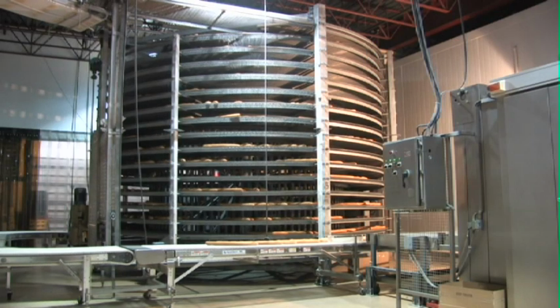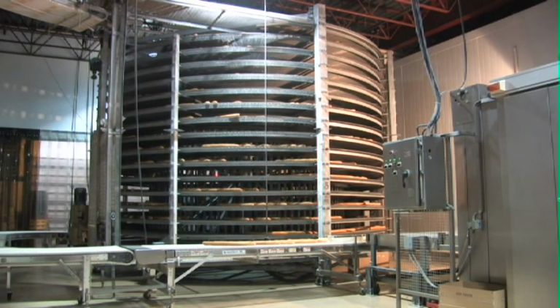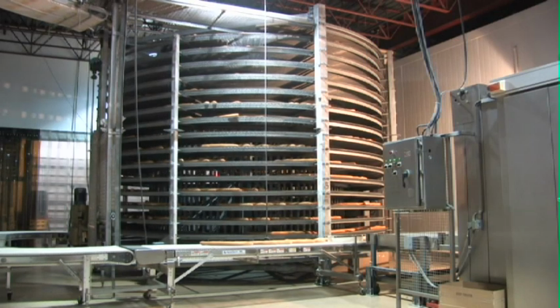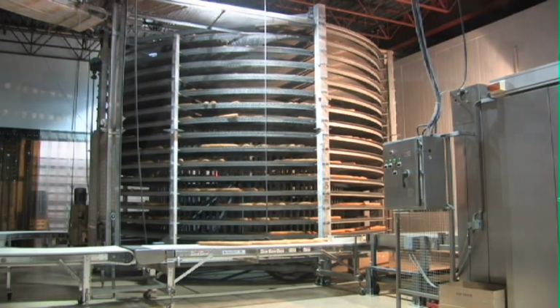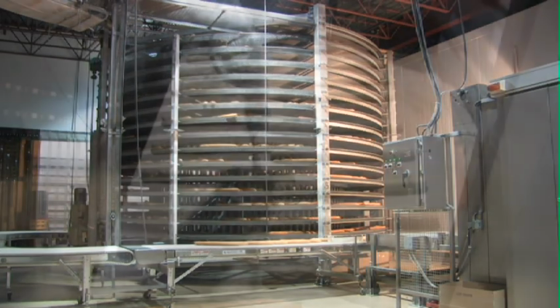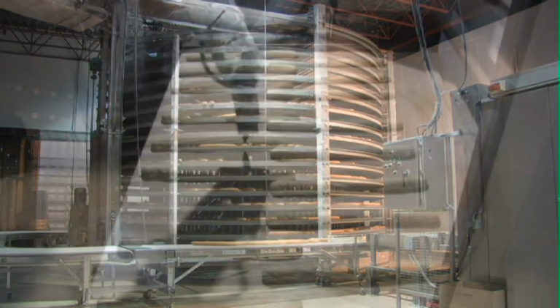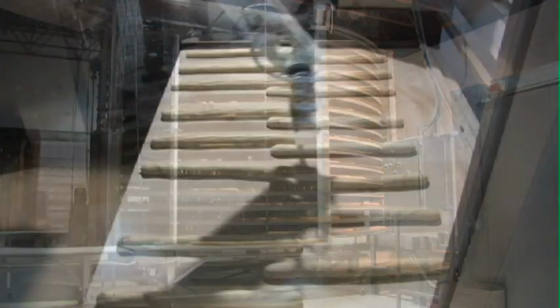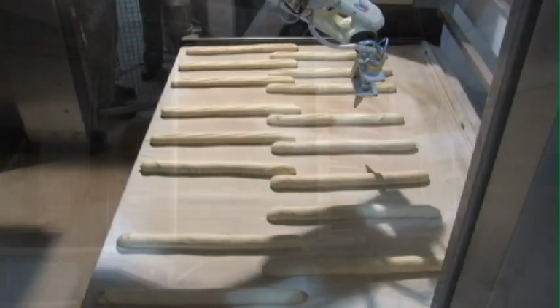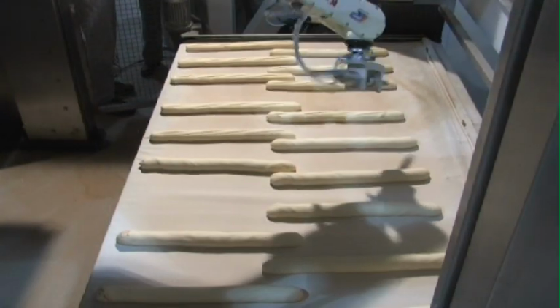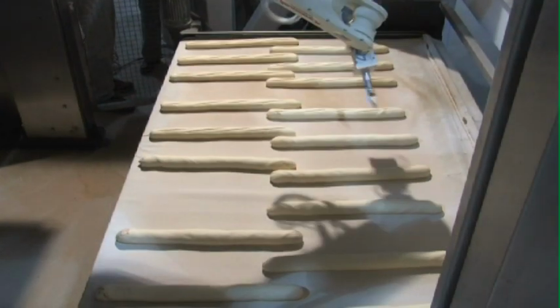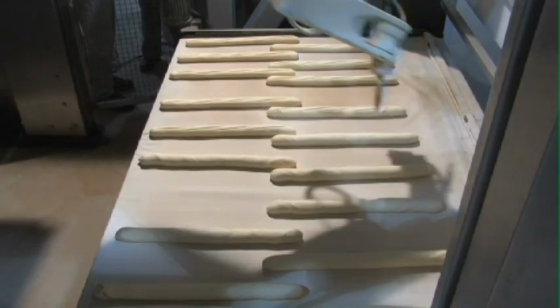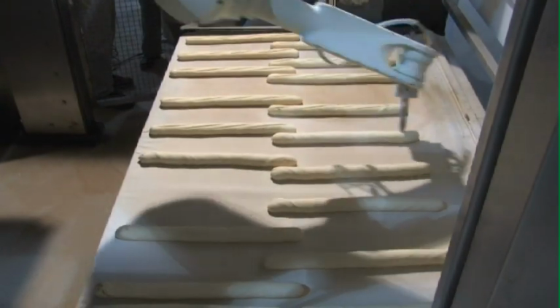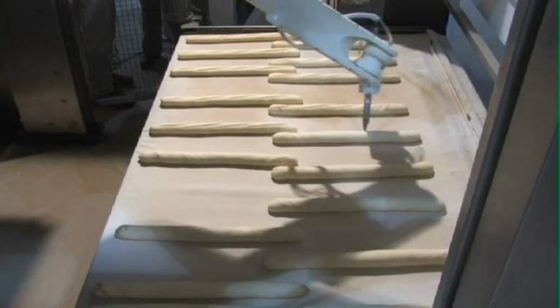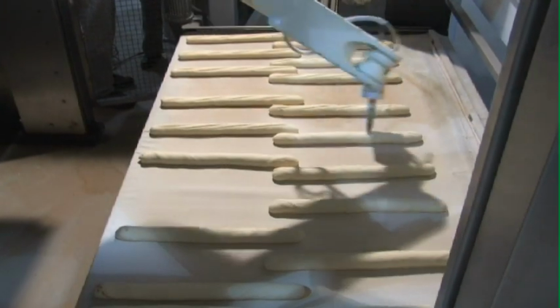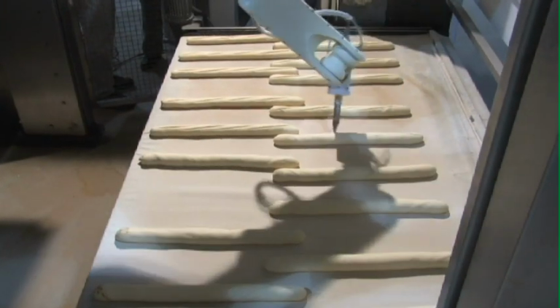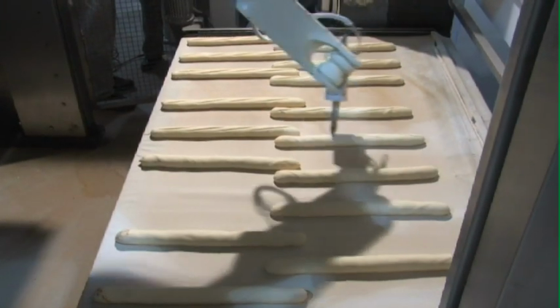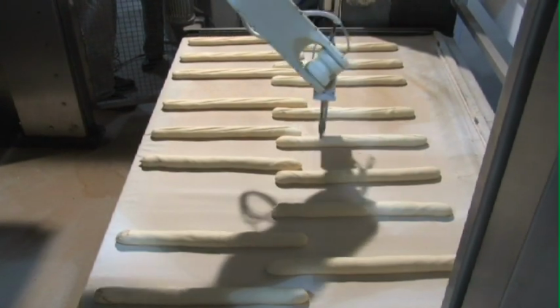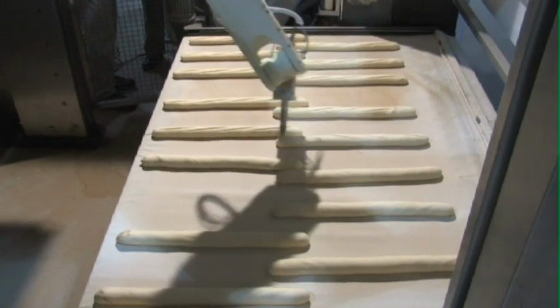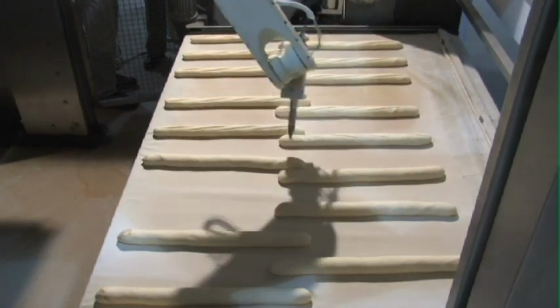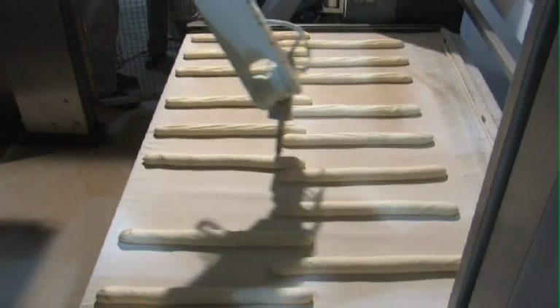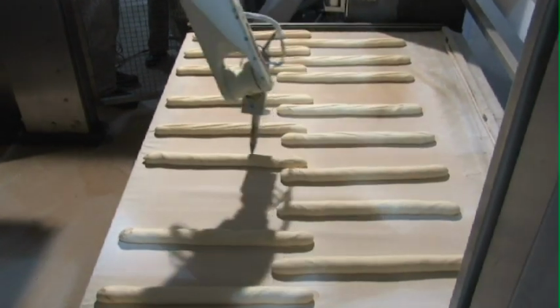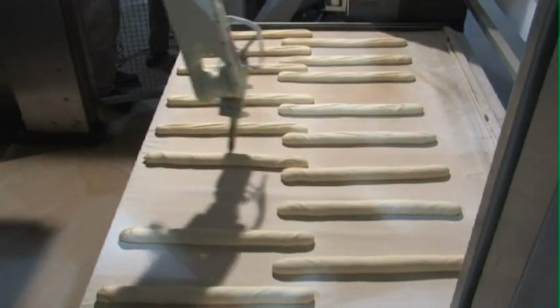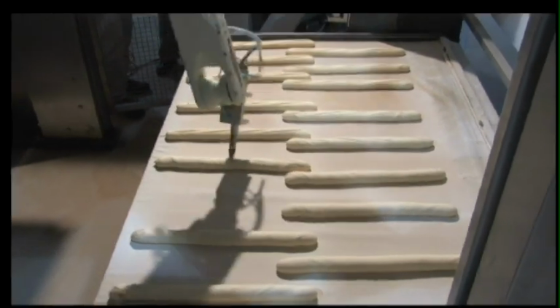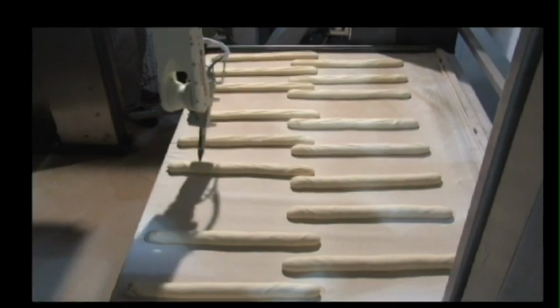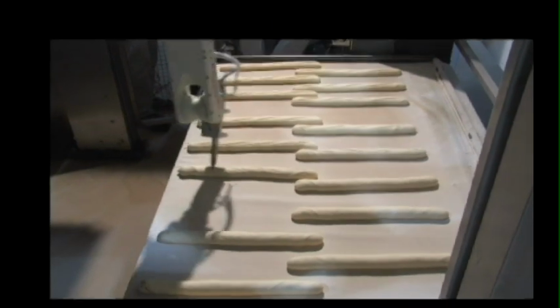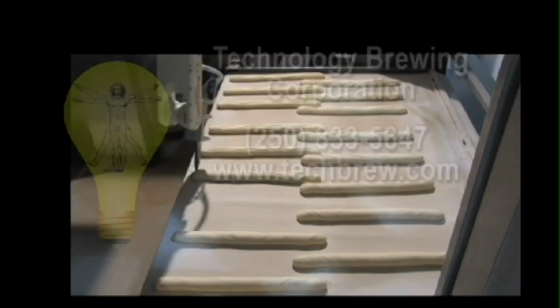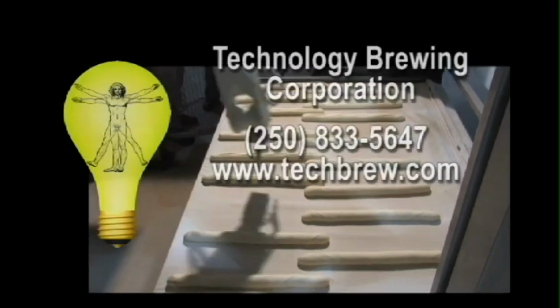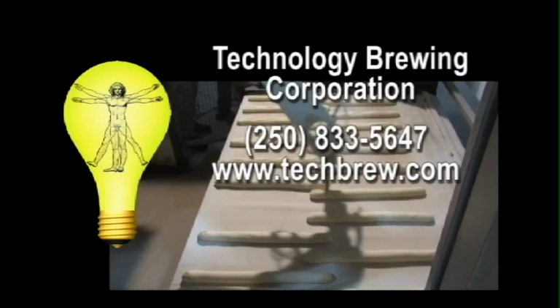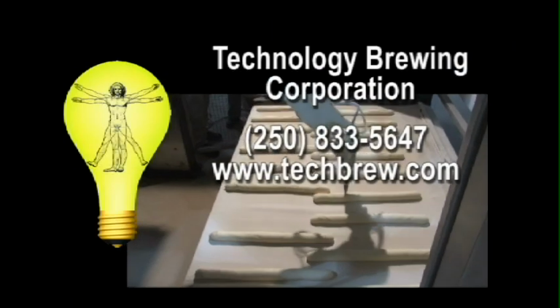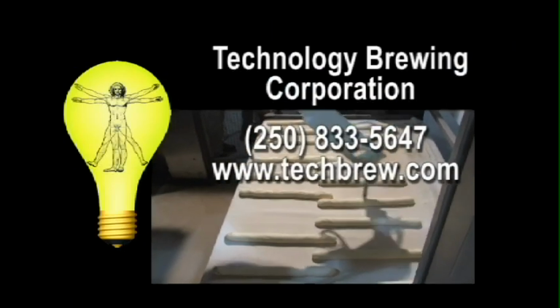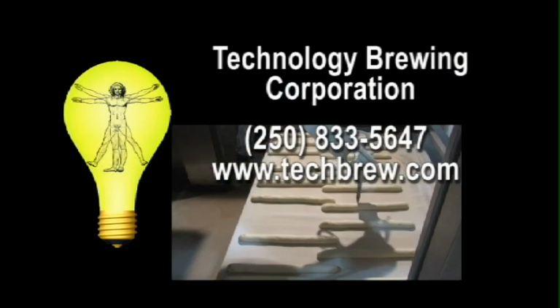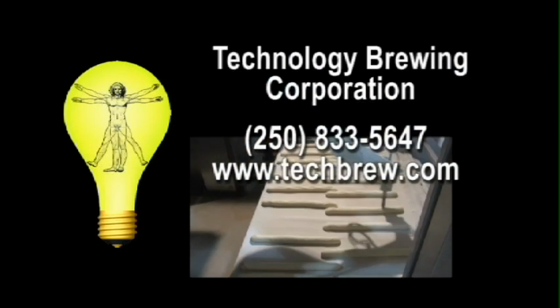For more information and references on the Artisan robot, please give Technology Brewing a call. We look forward to helping you.